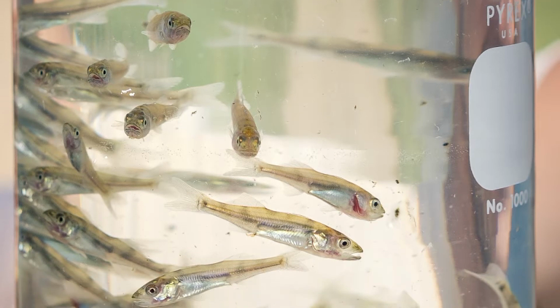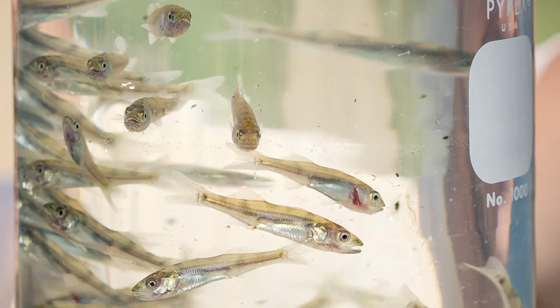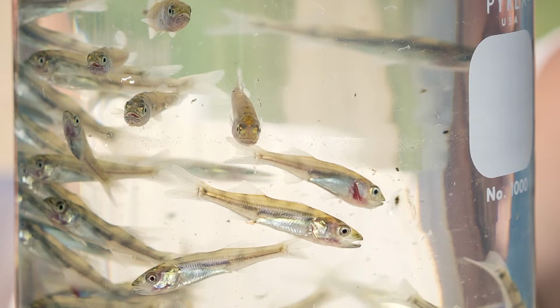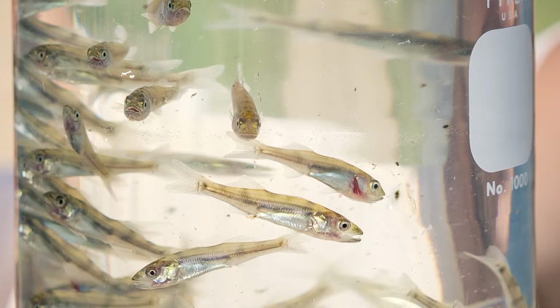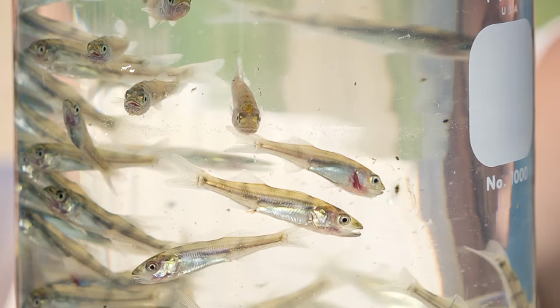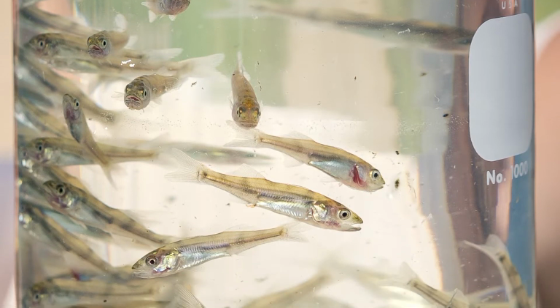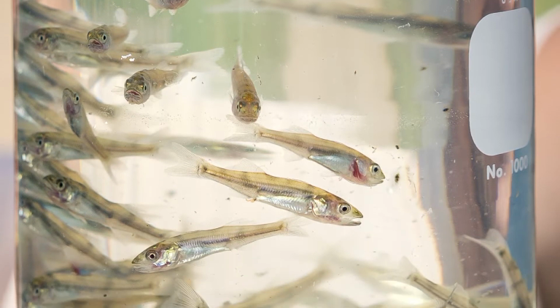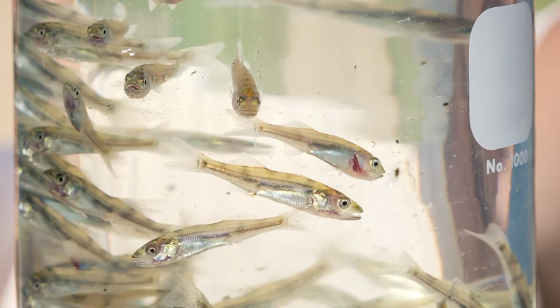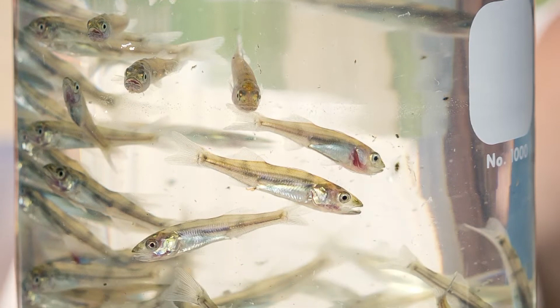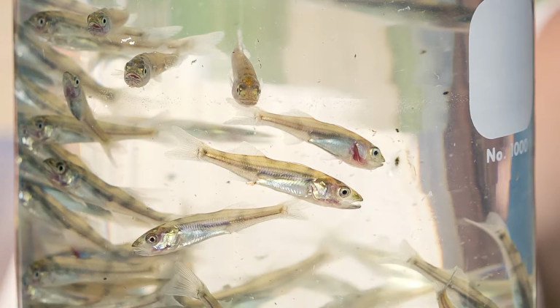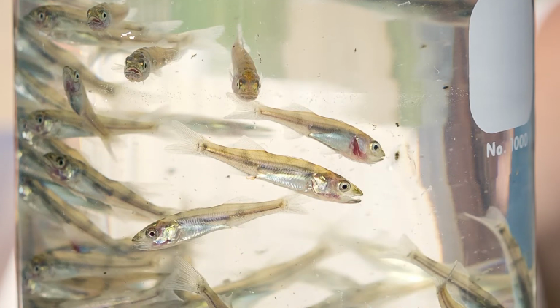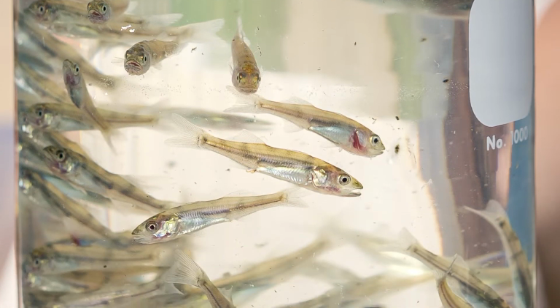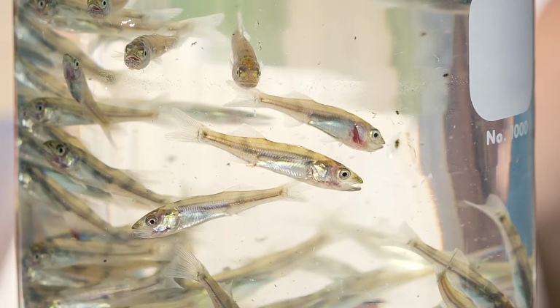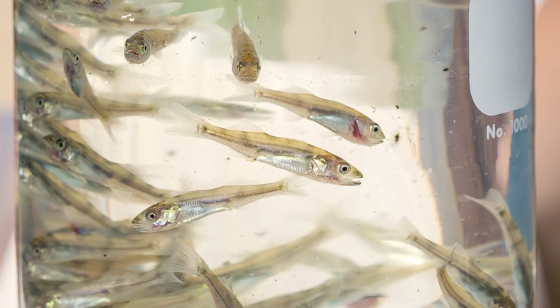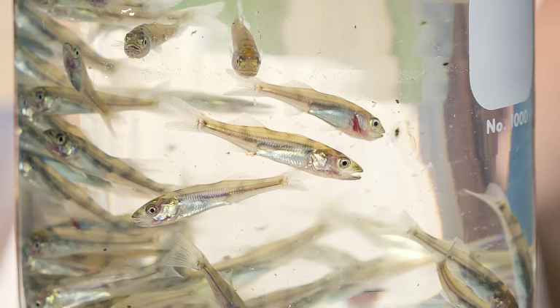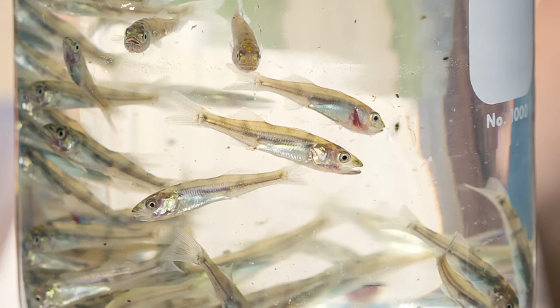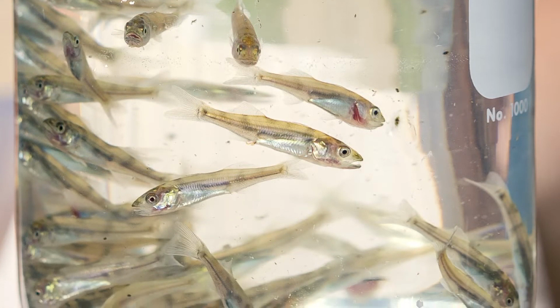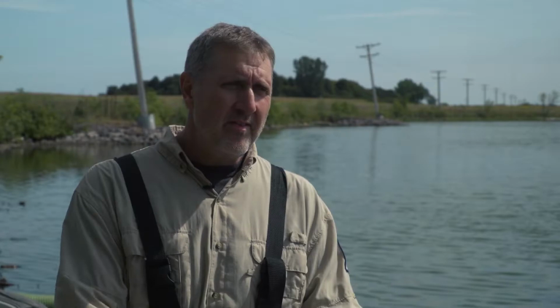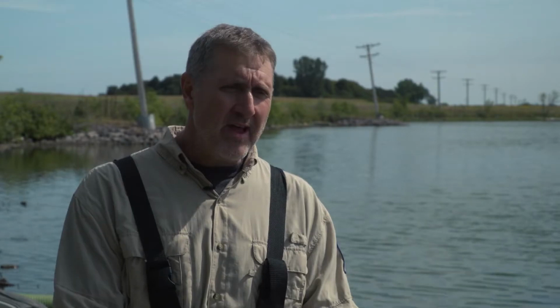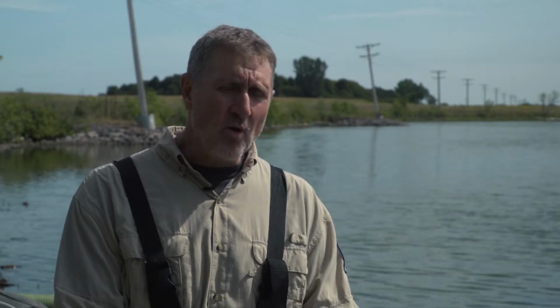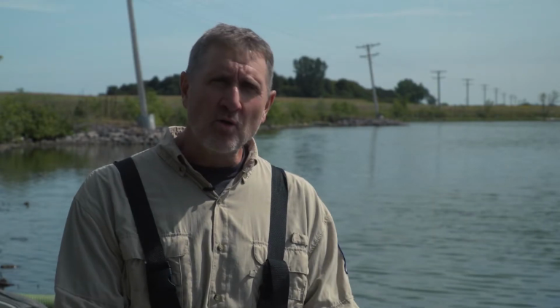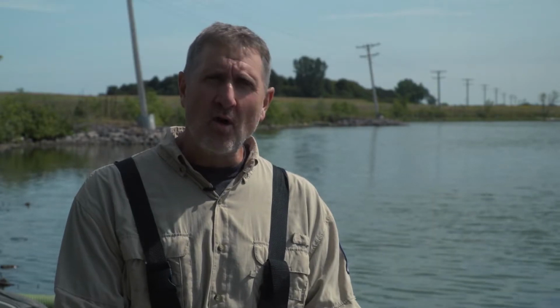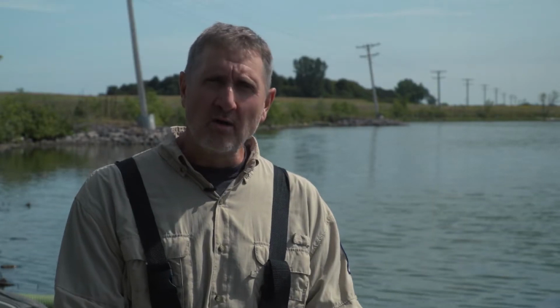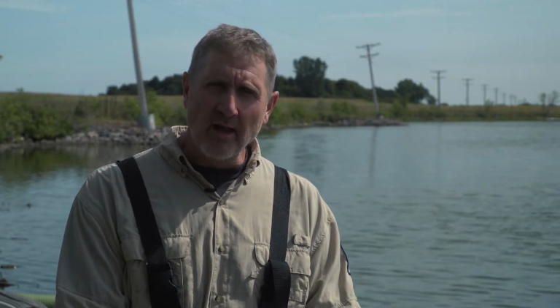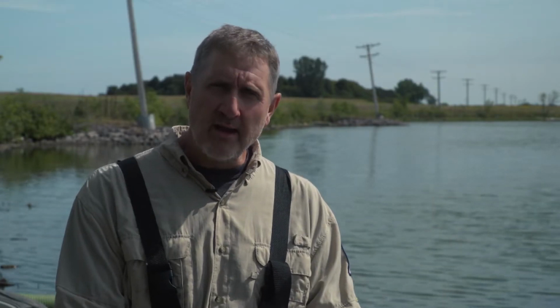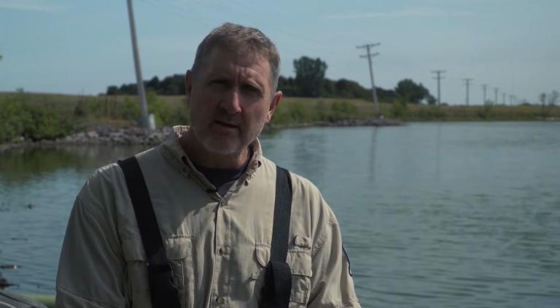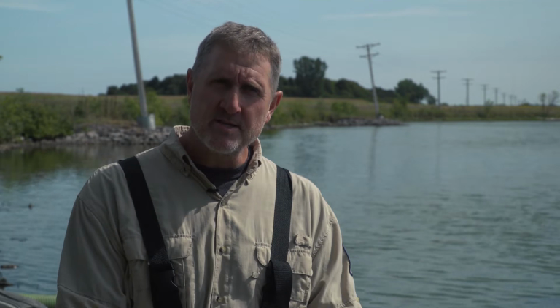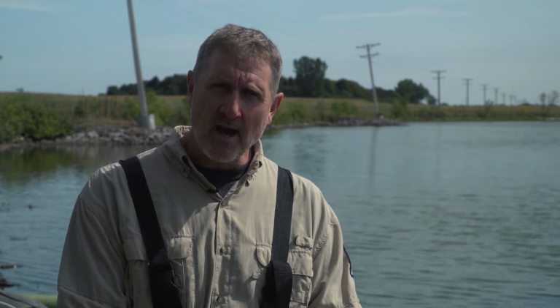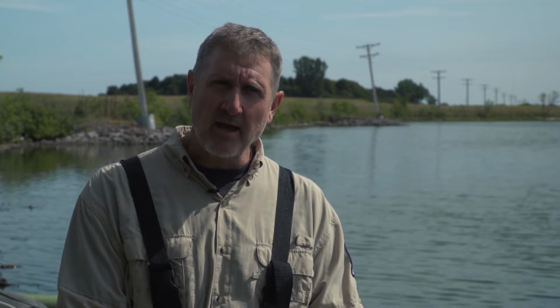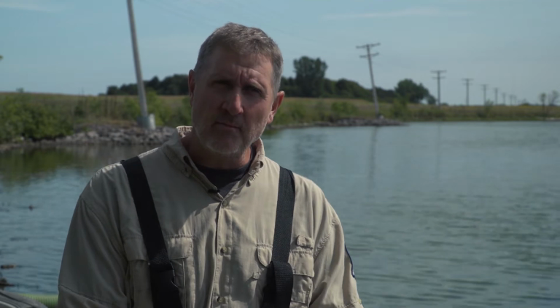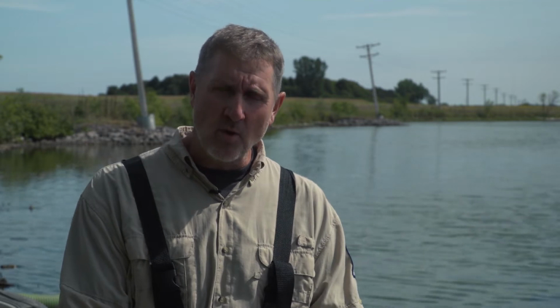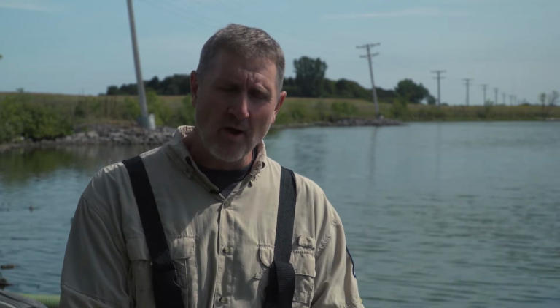Stocked as fry, caught in the fall — smaller stuff. They go to our lake stocking program.